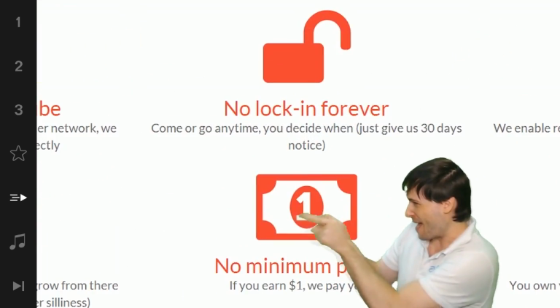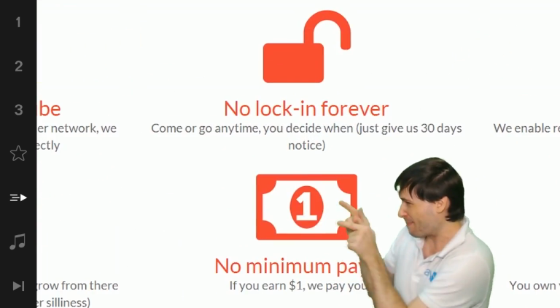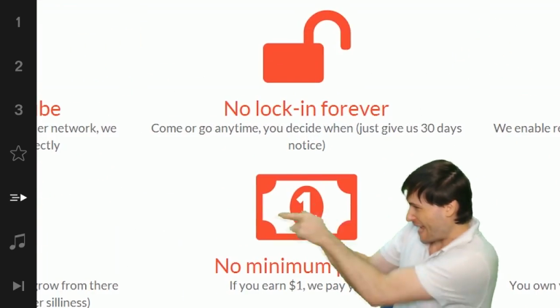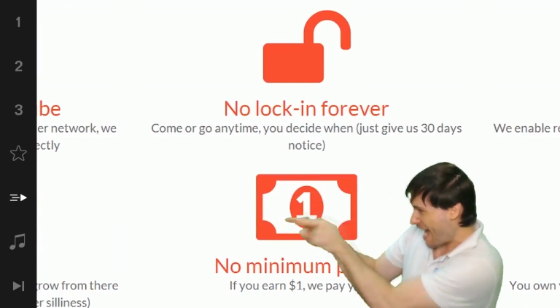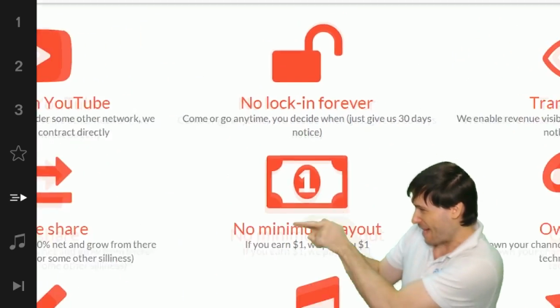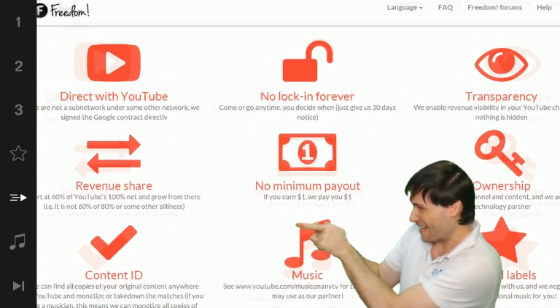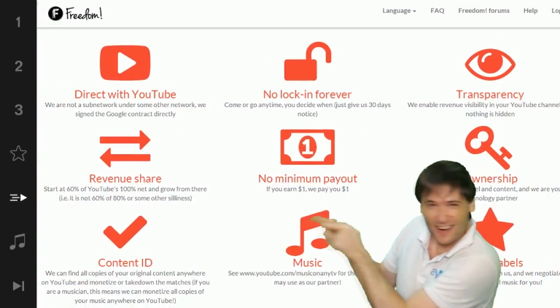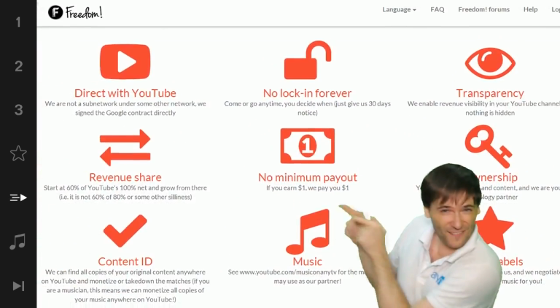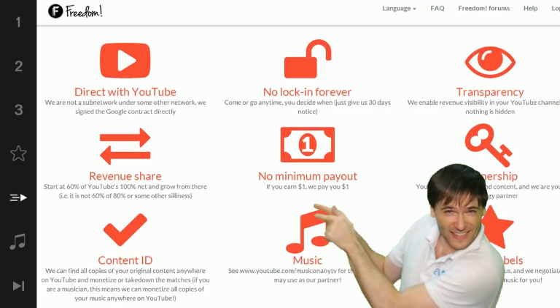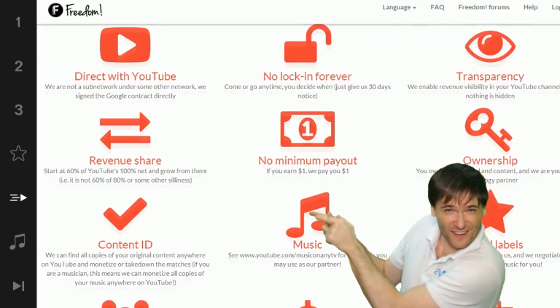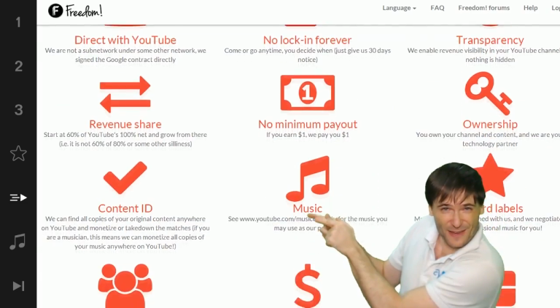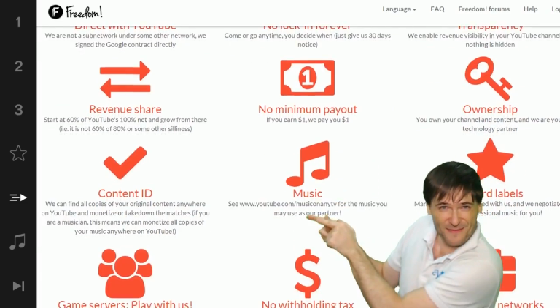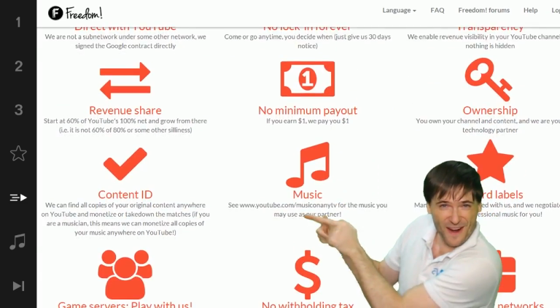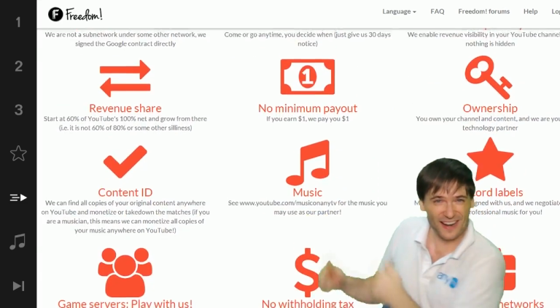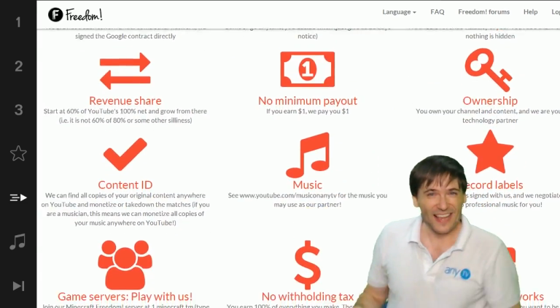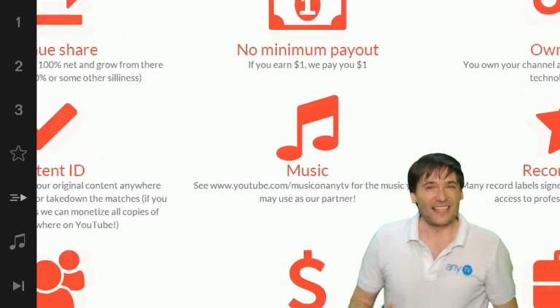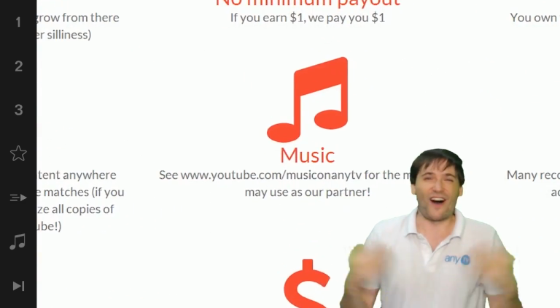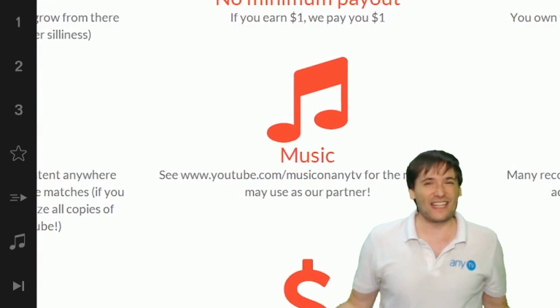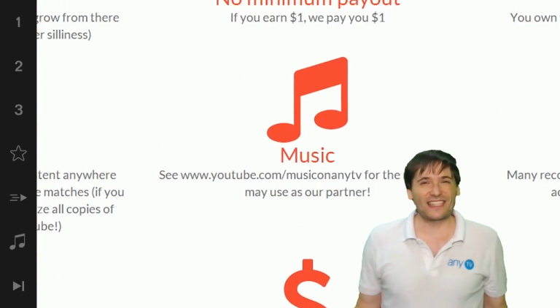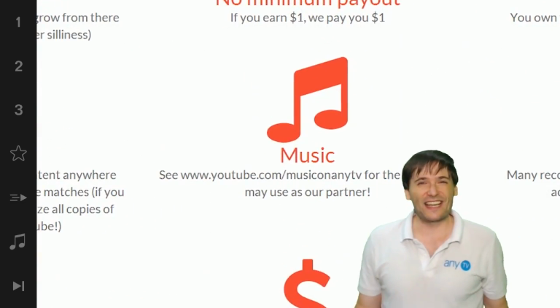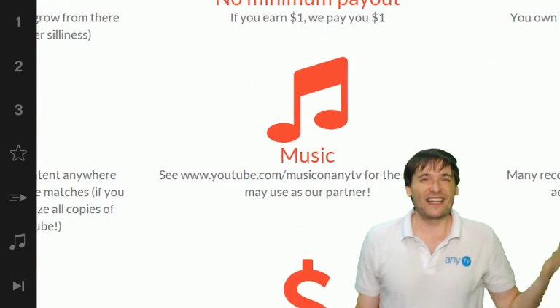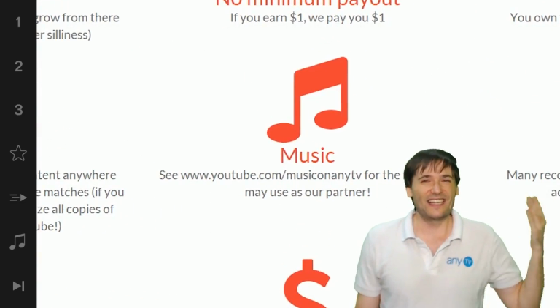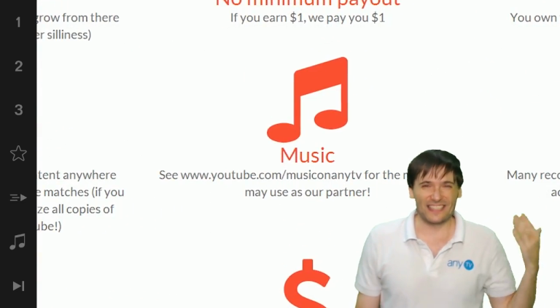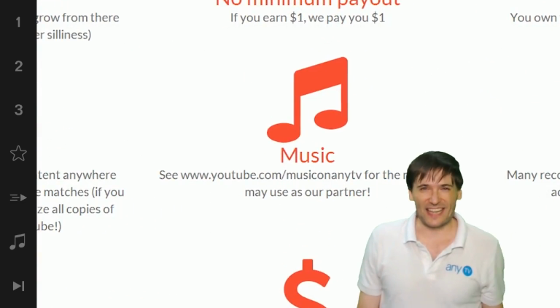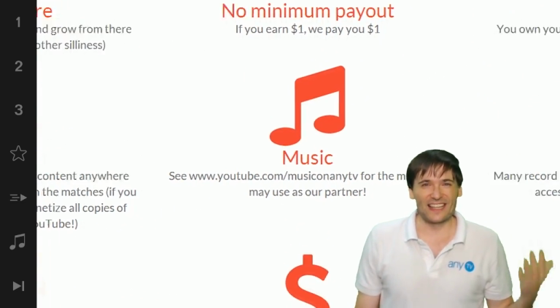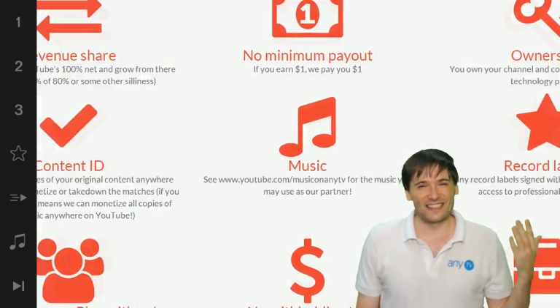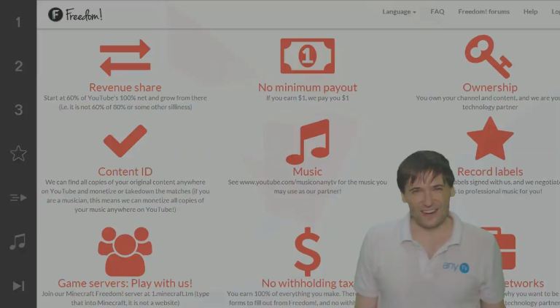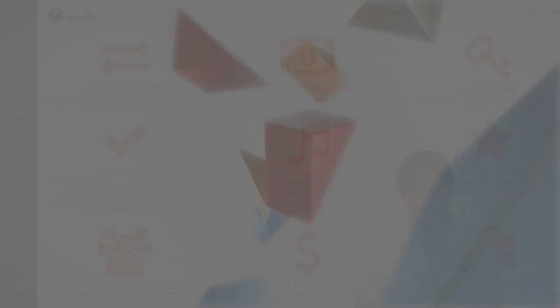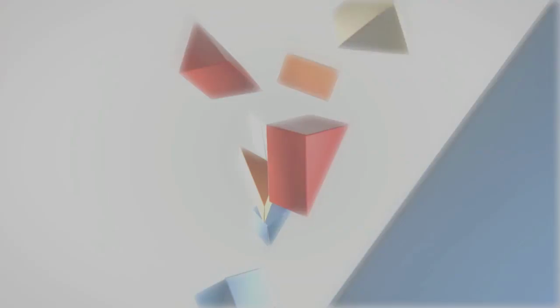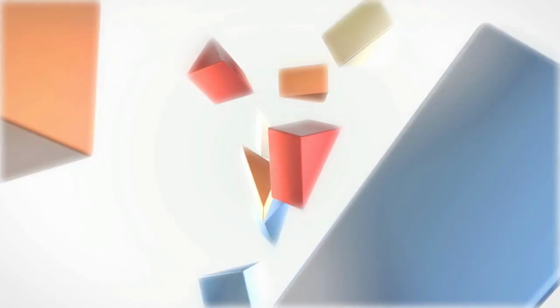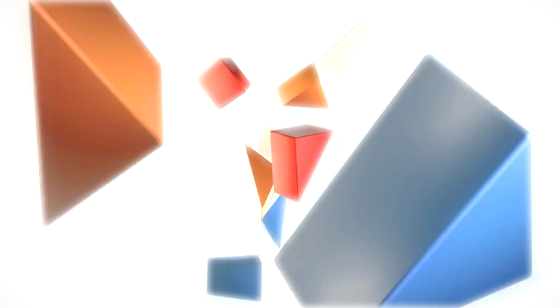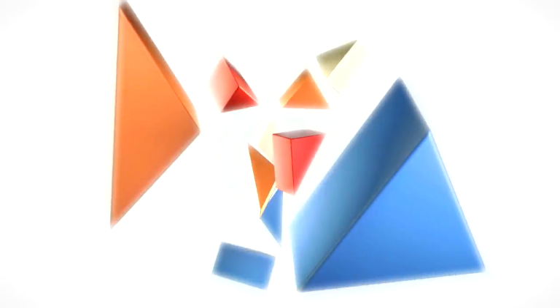So grow with us and partner with Freedom. That play now button right there on the video bar is all you need to click to get started.